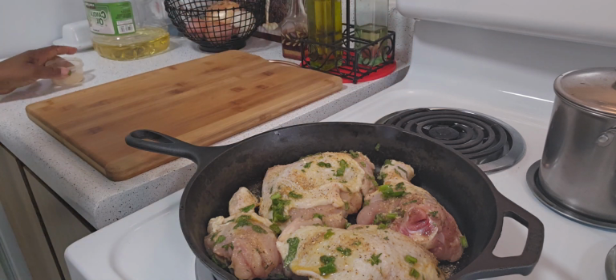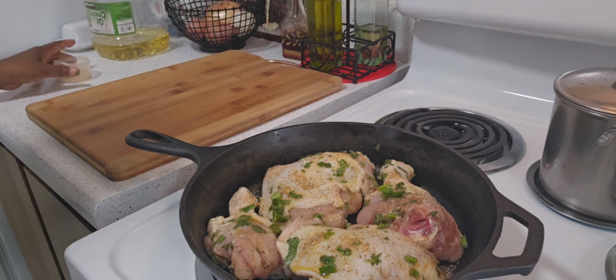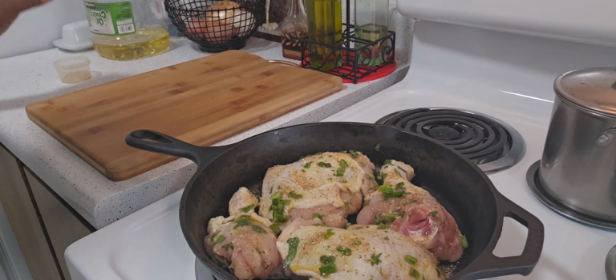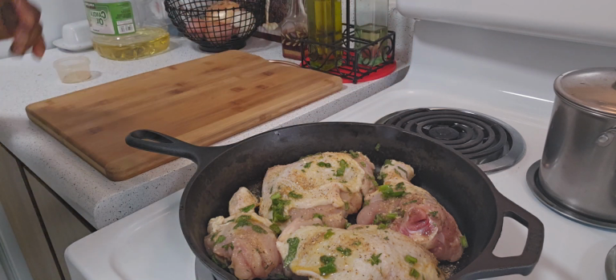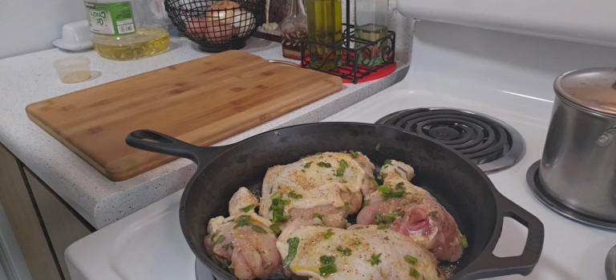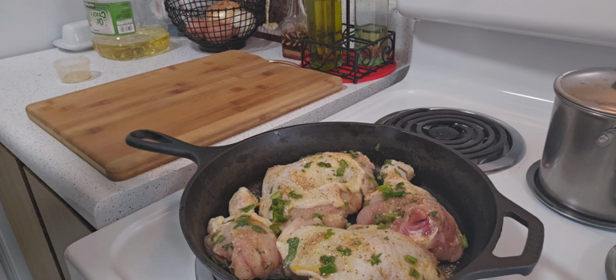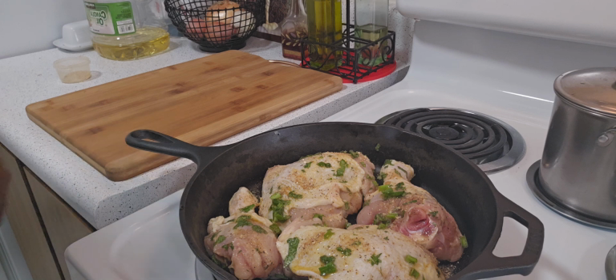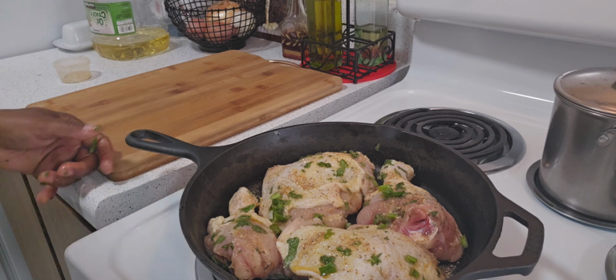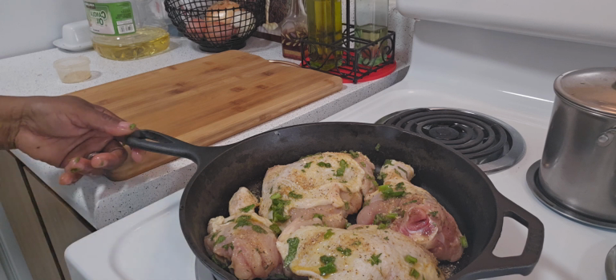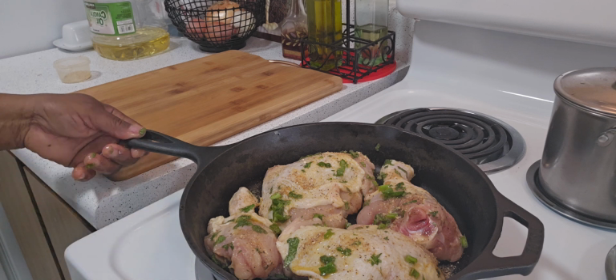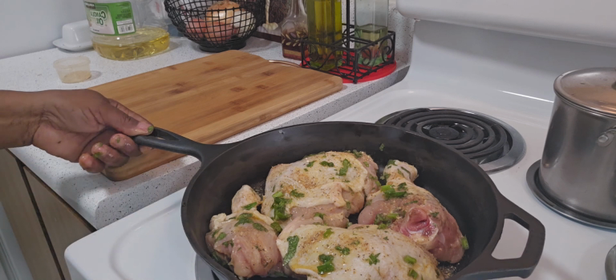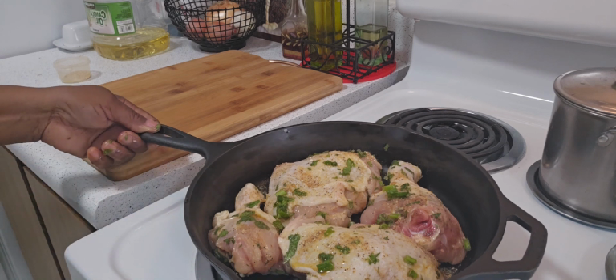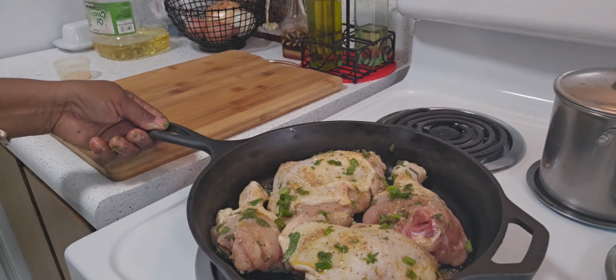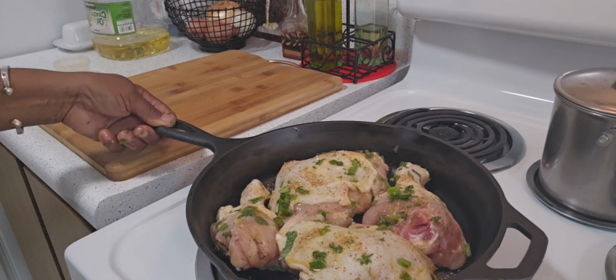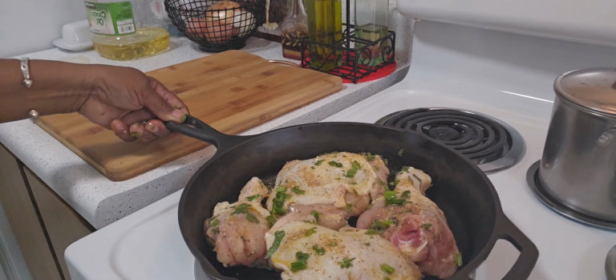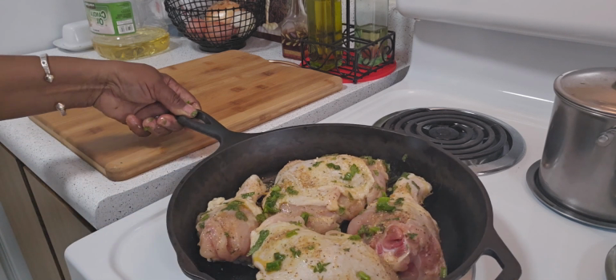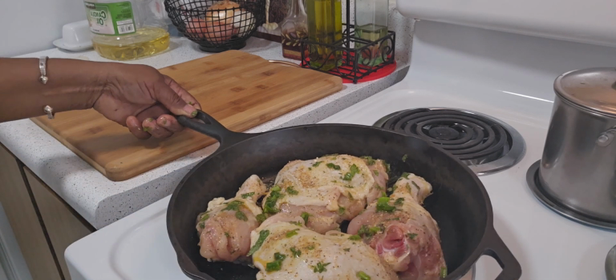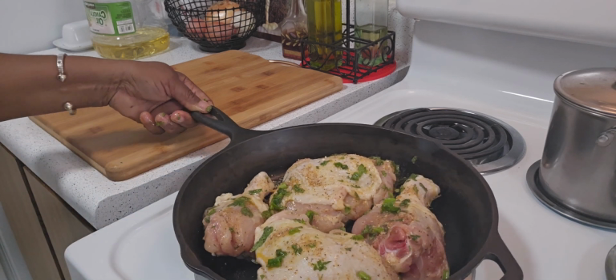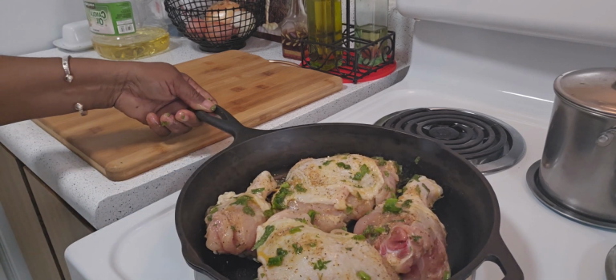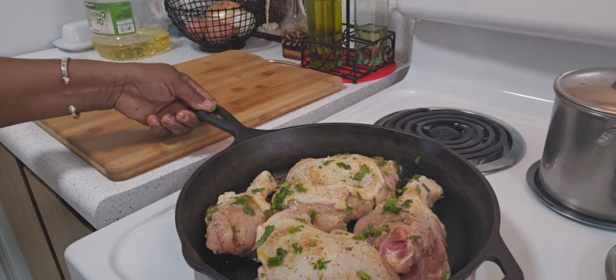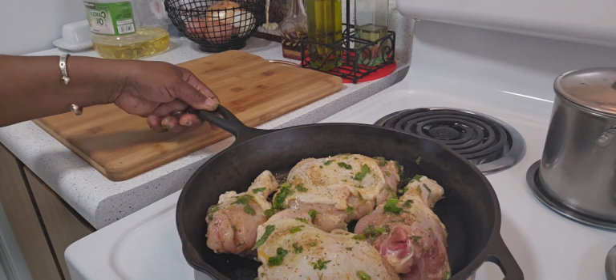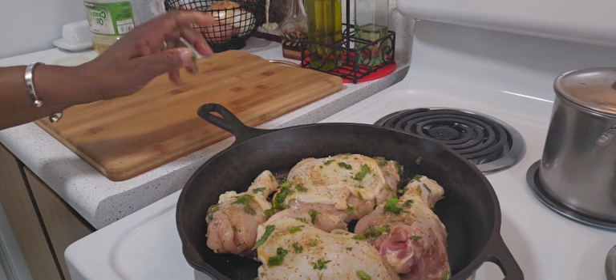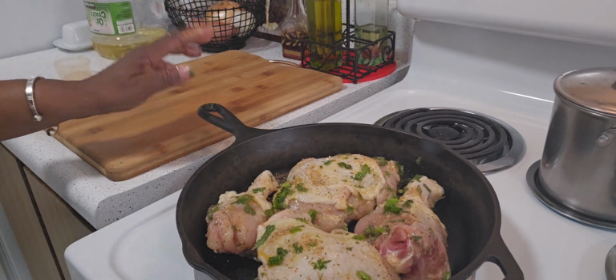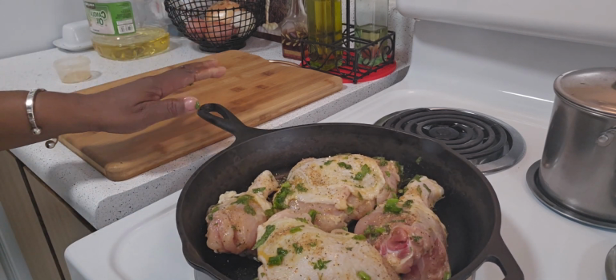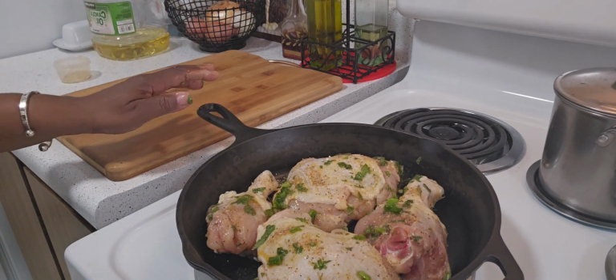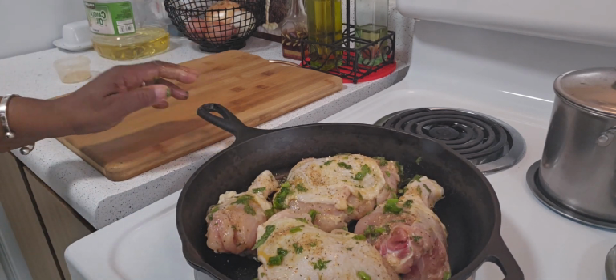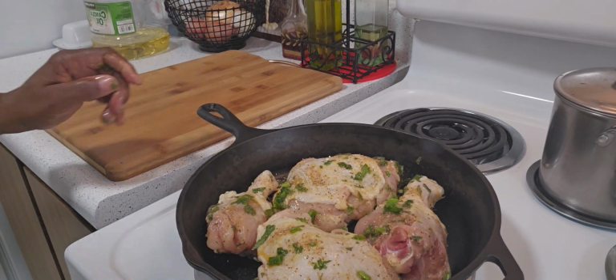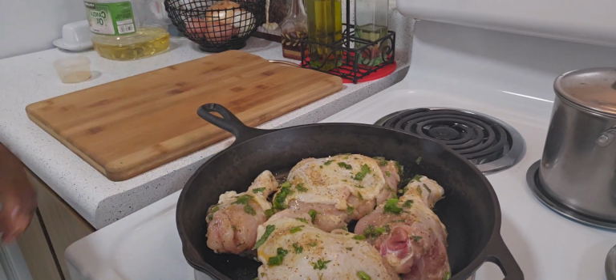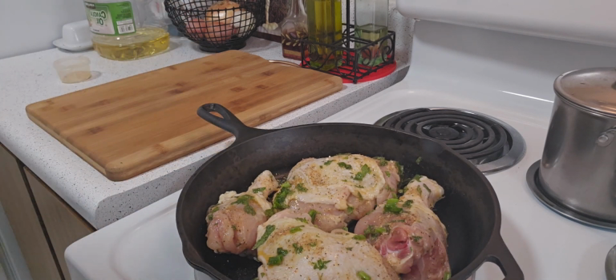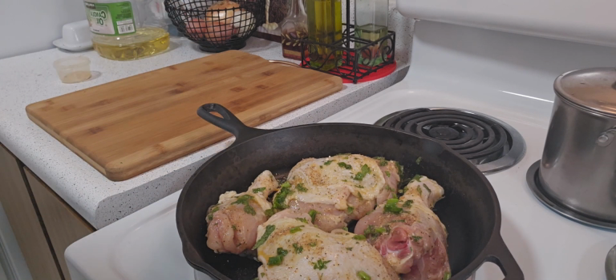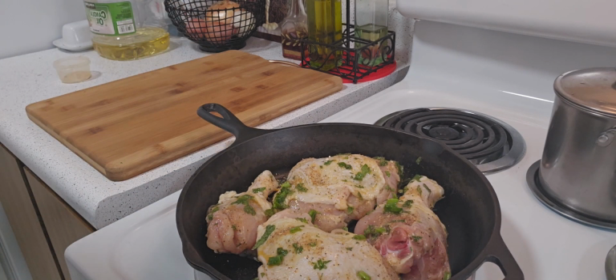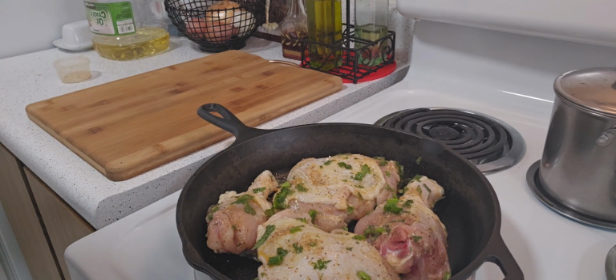I'm going to put this in the oven and let it bake uncovered until it's done.